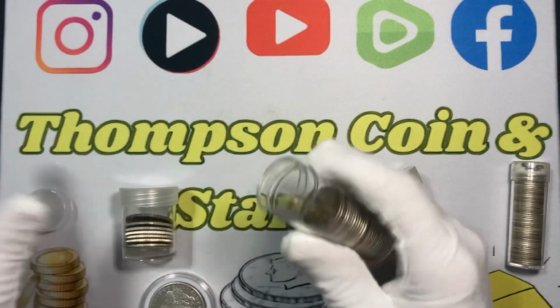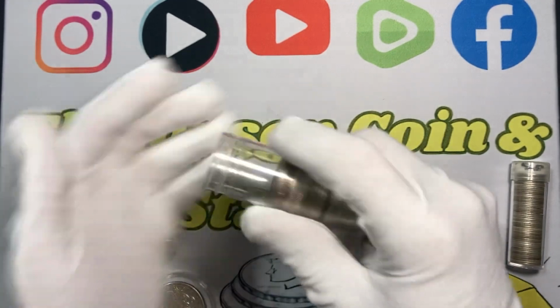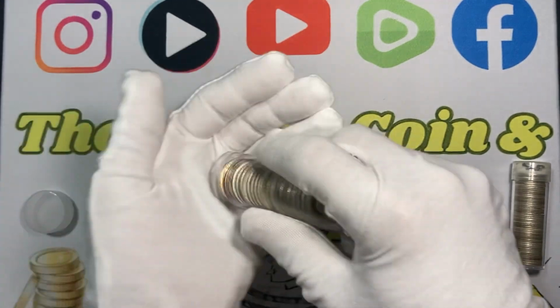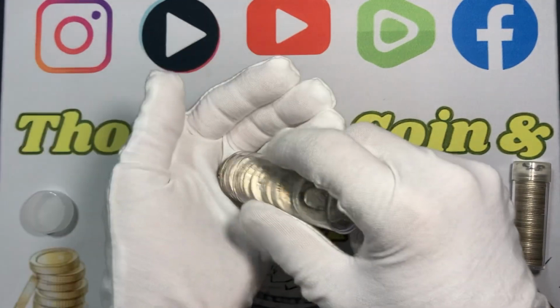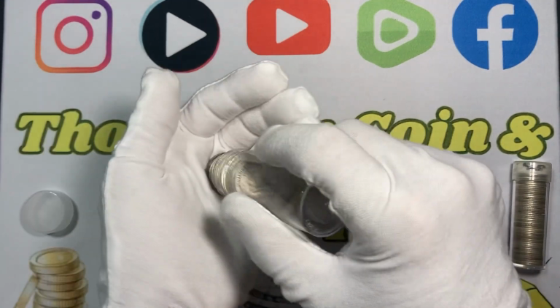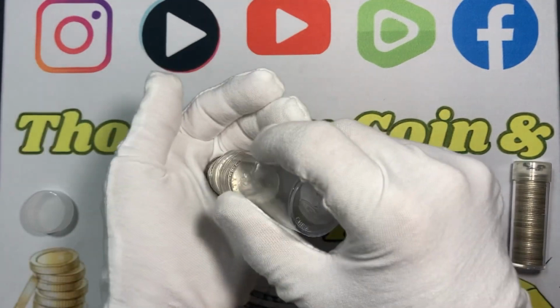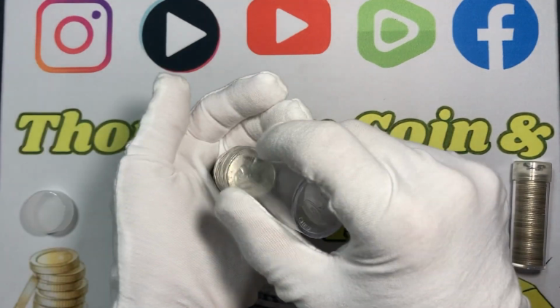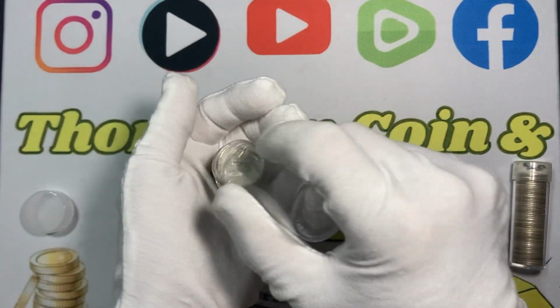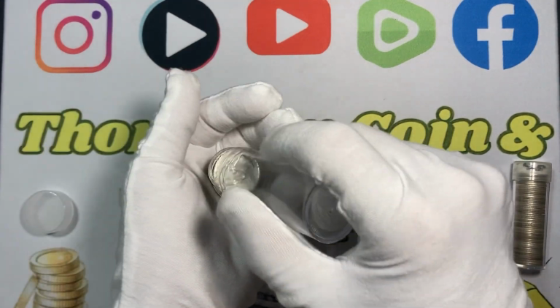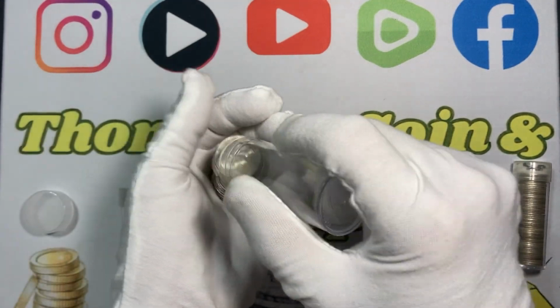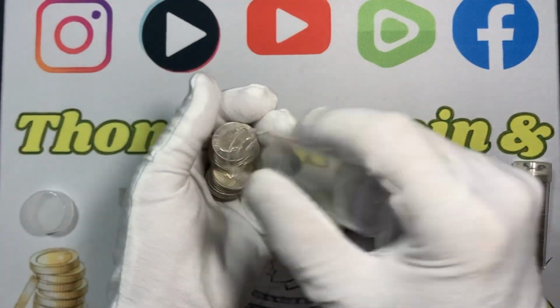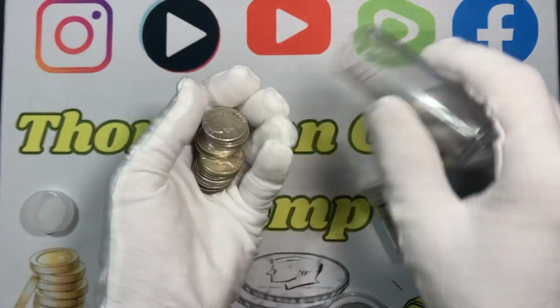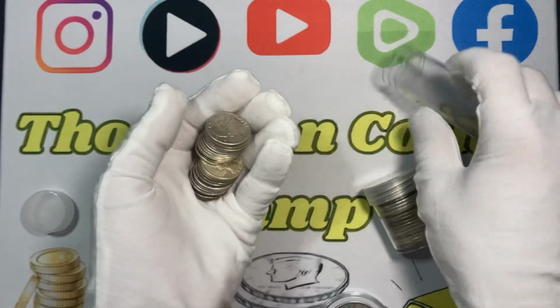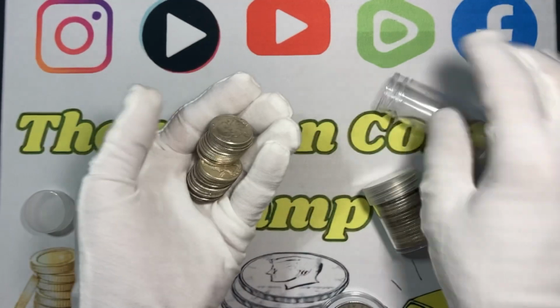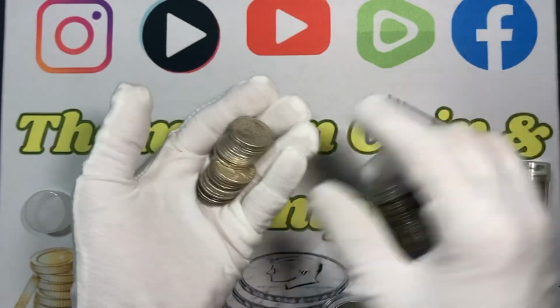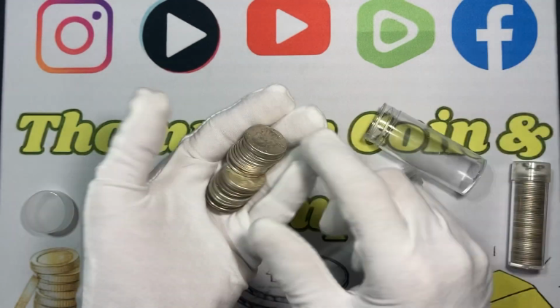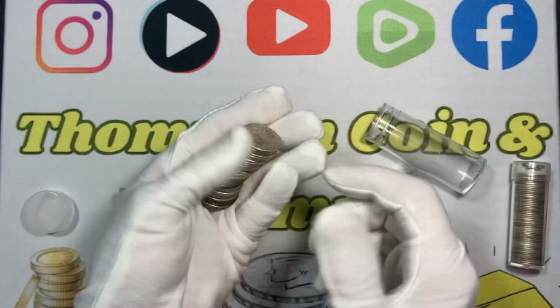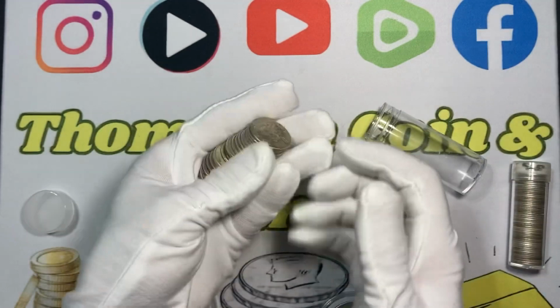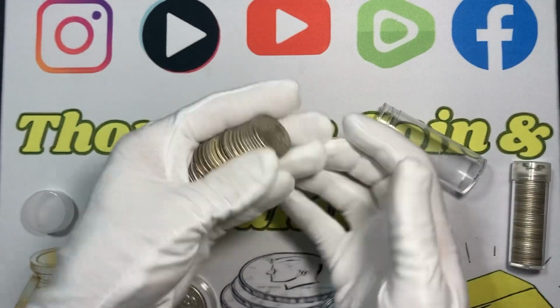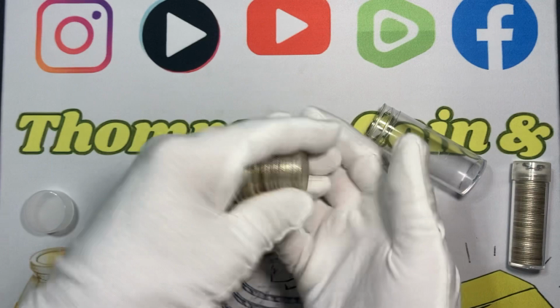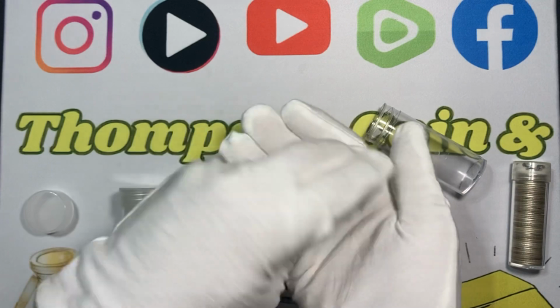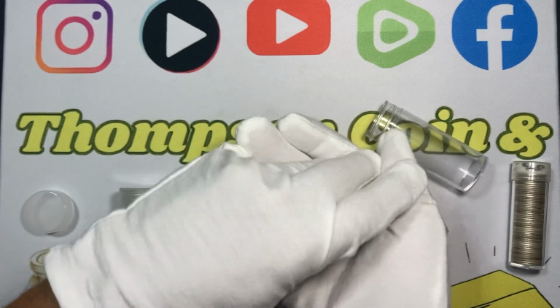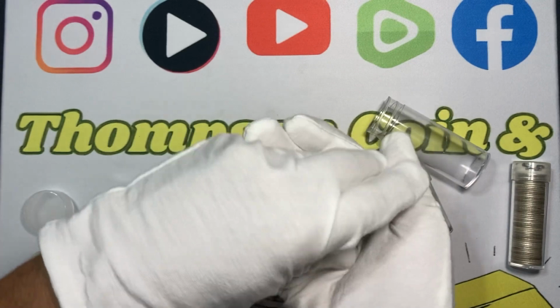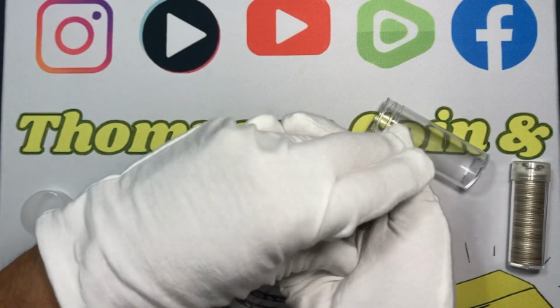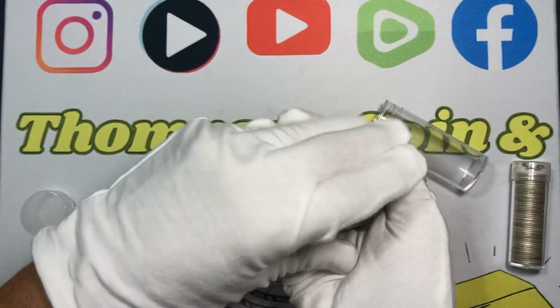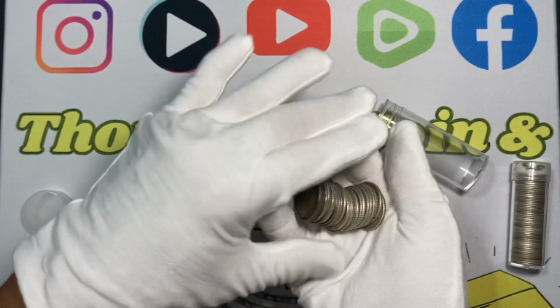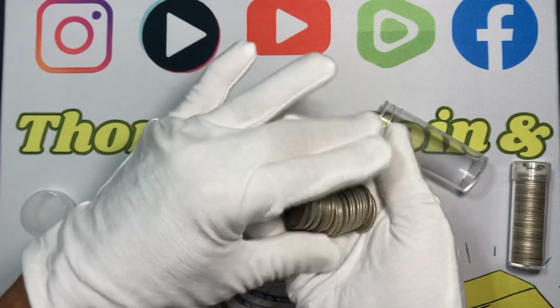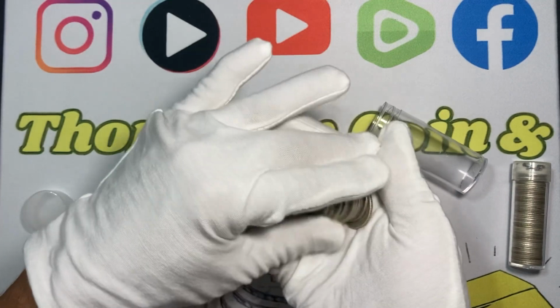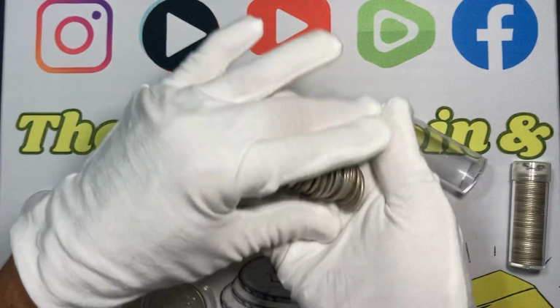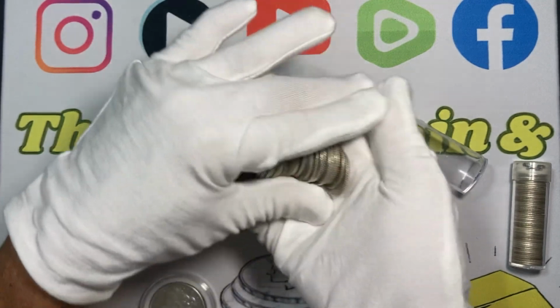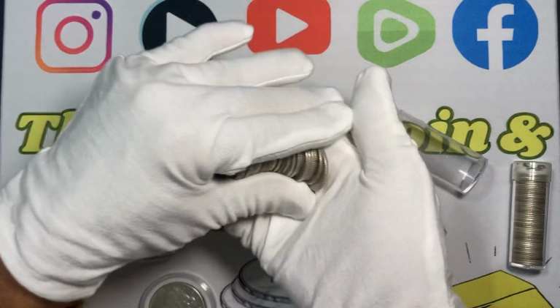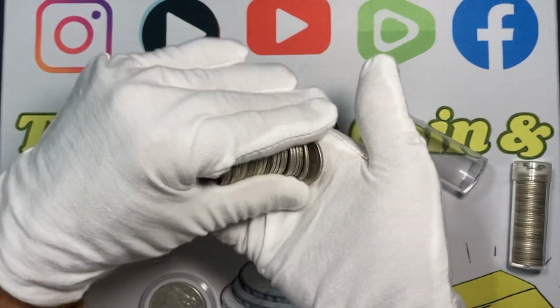It takes a dollar forty in any 90% silver to make one troy ounce of silver.